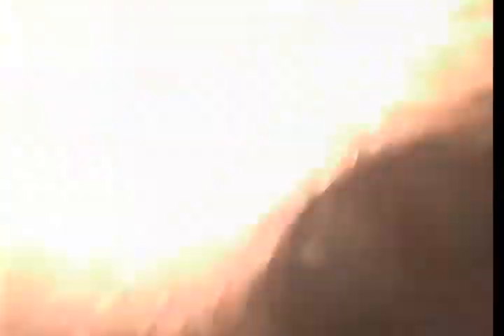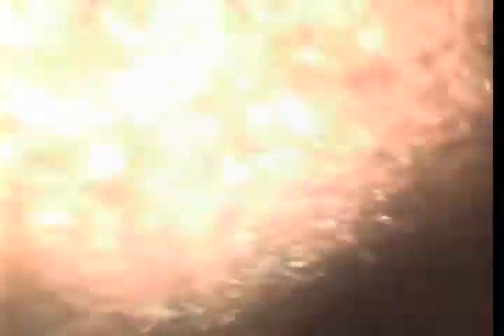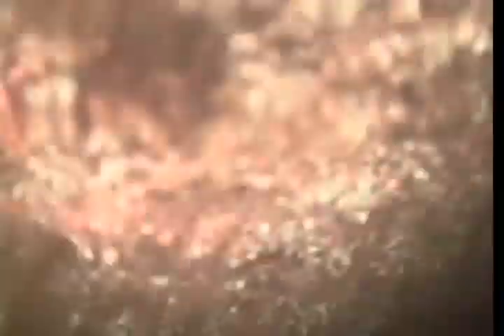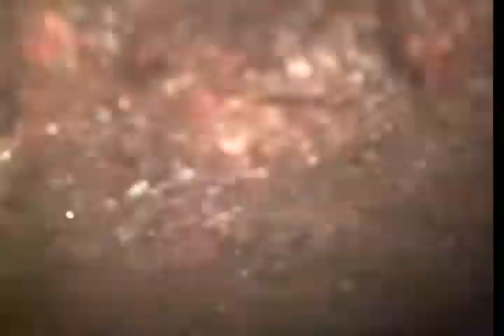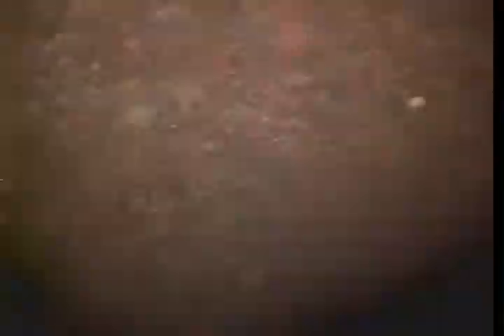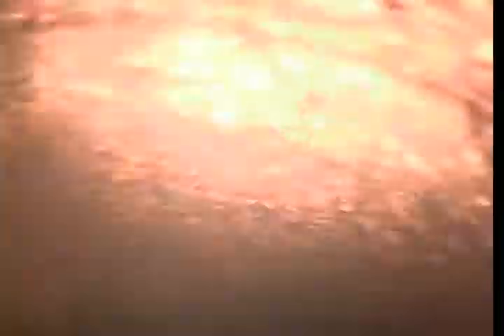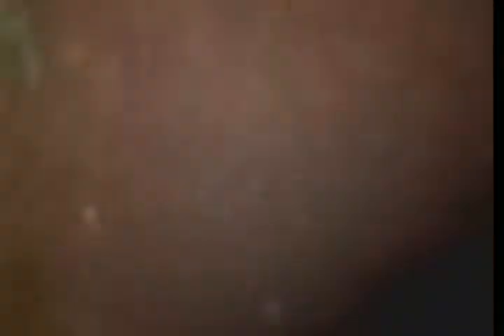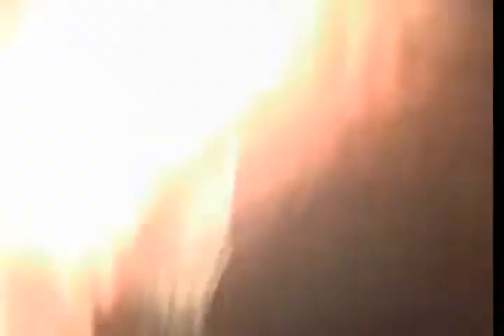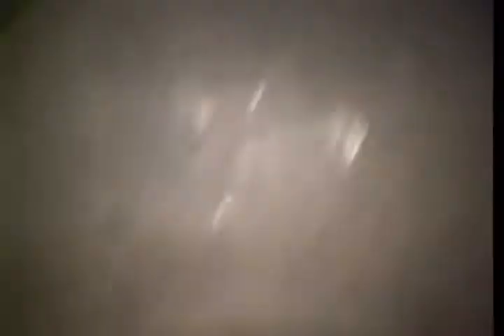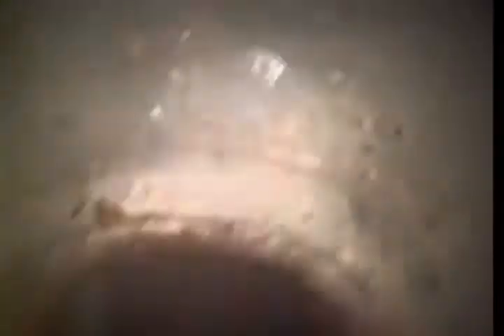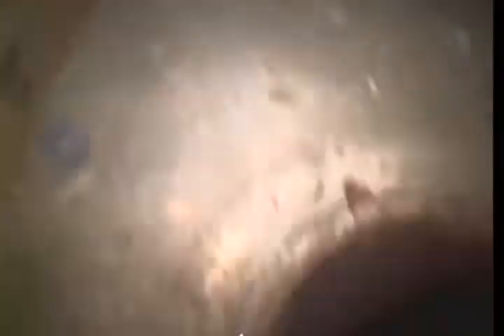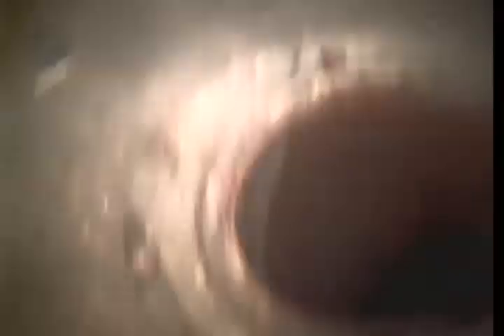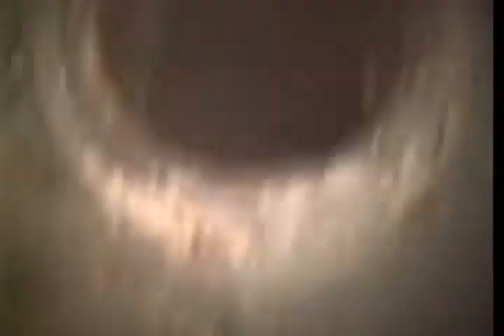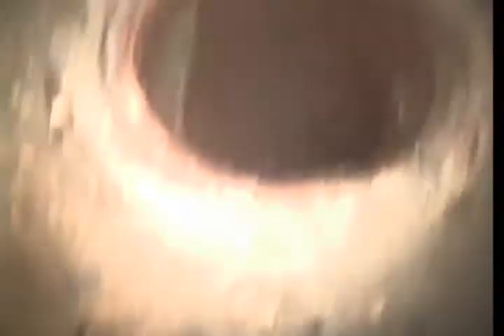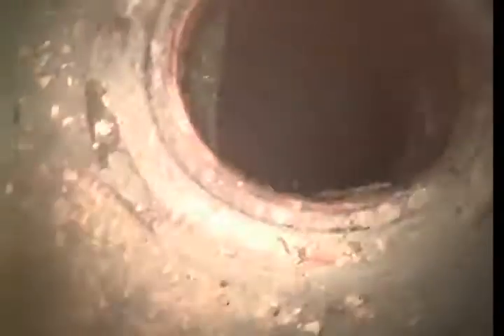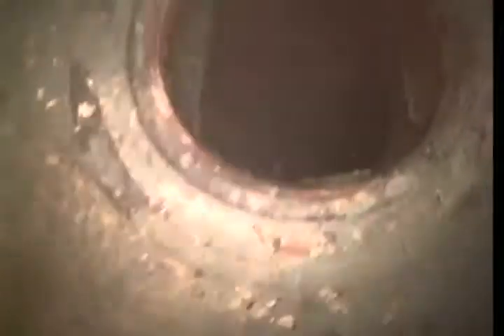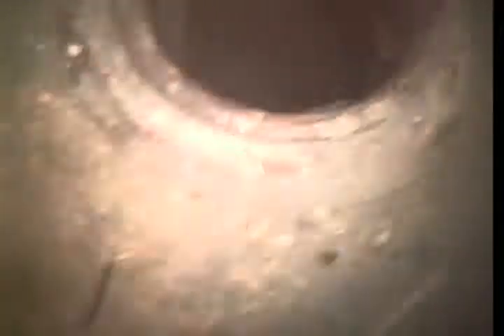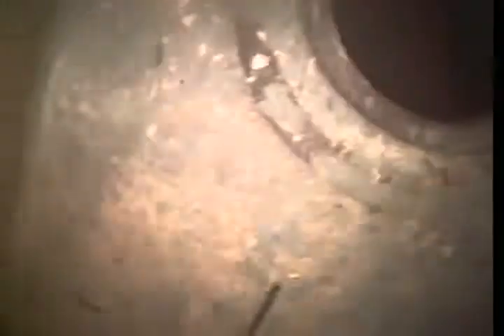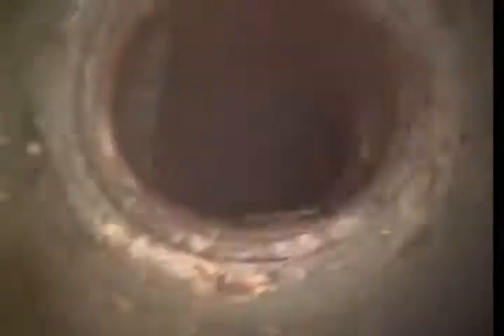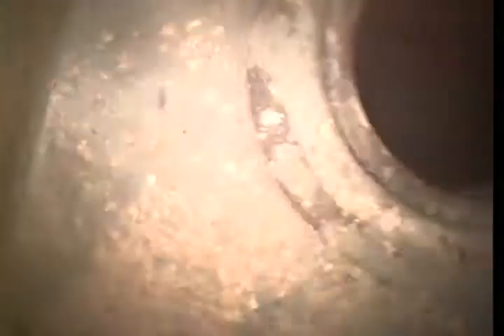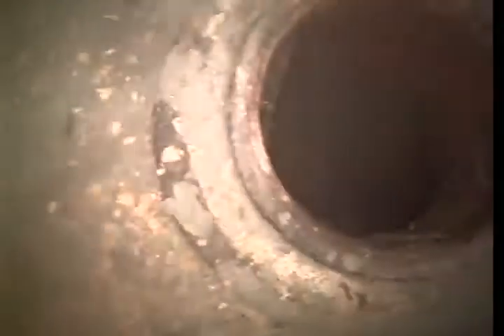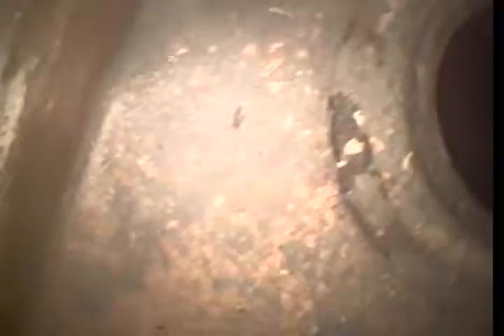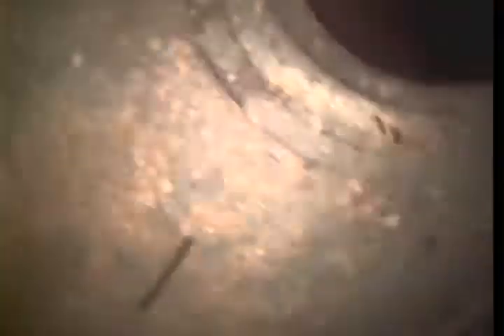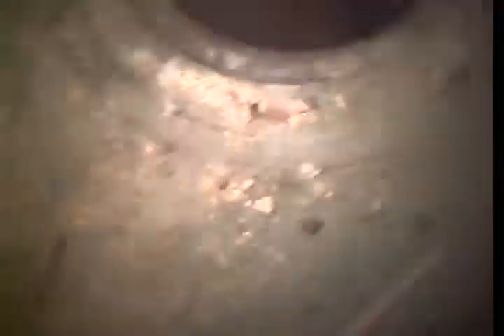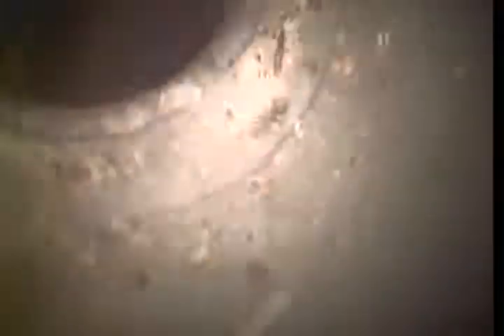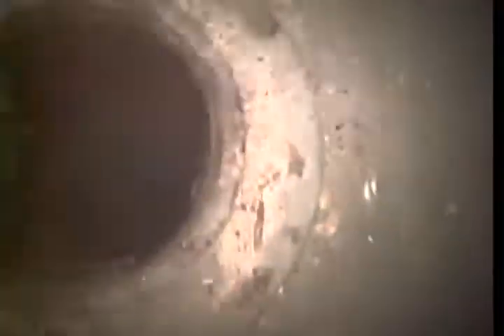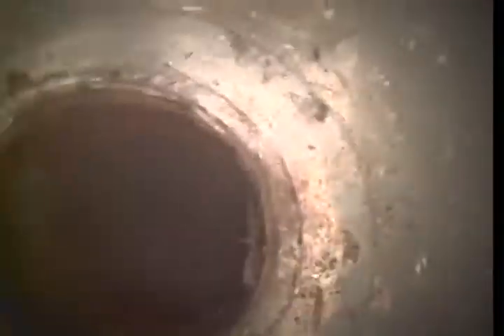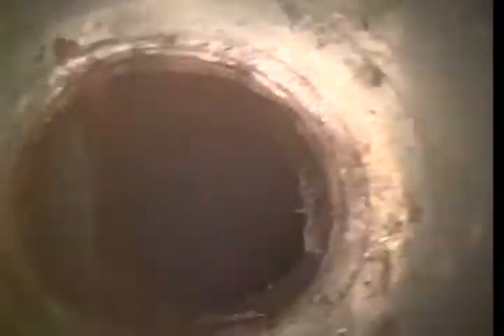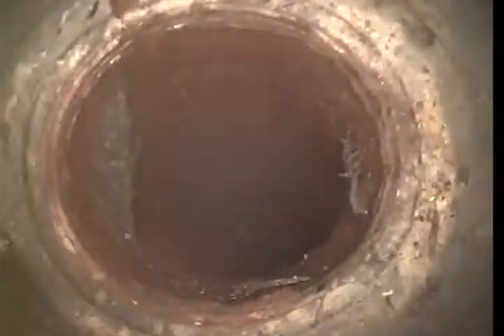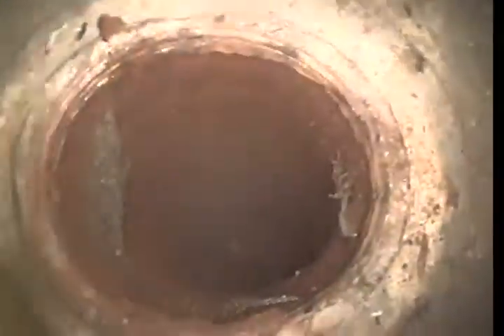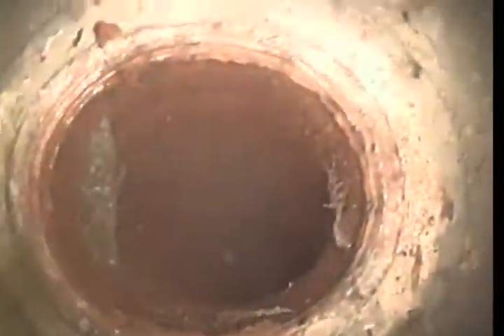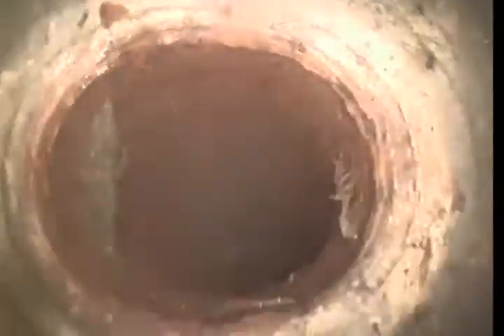And then here is the clean-out I'm going out of. Thank you for choosing Bulldog Rooter.